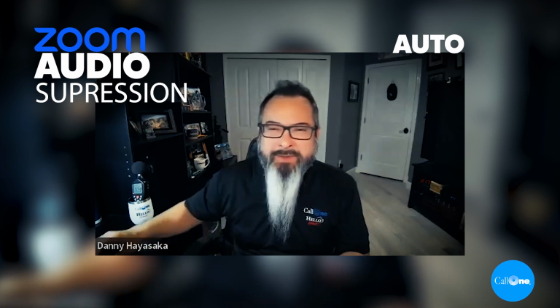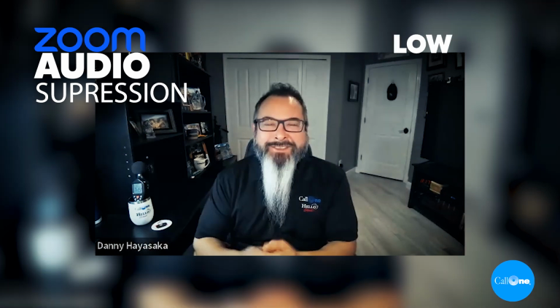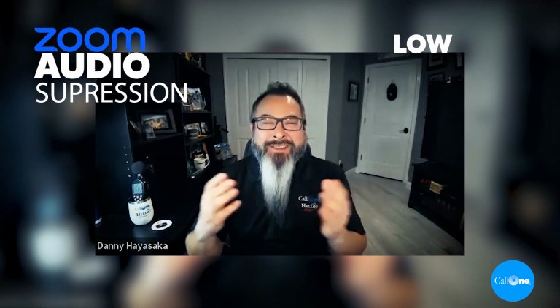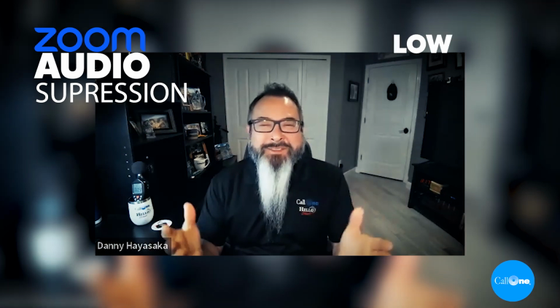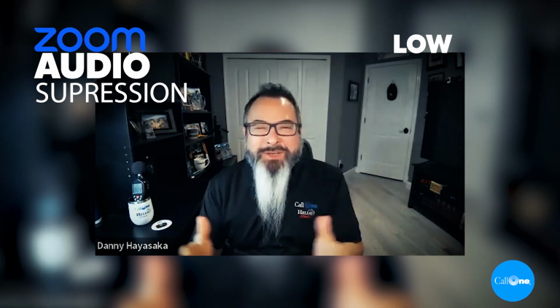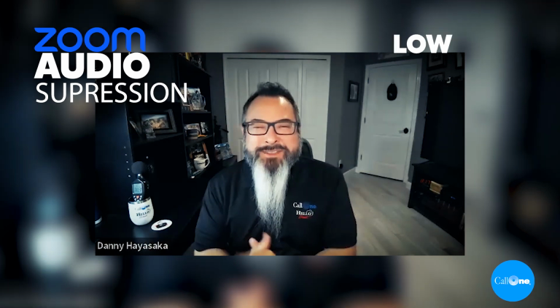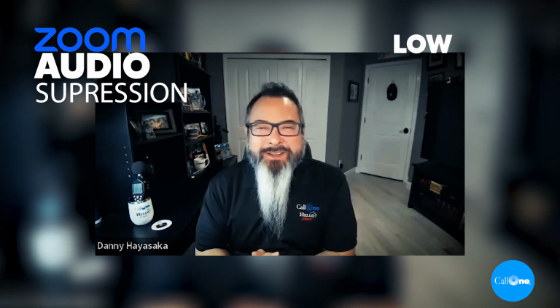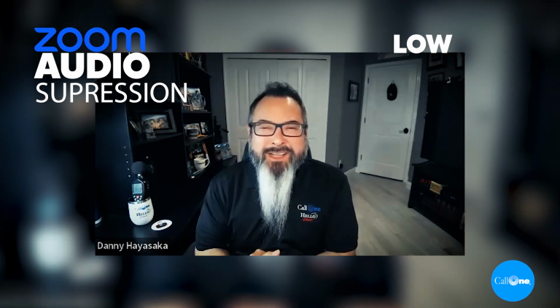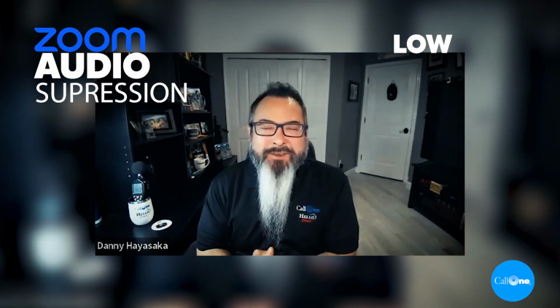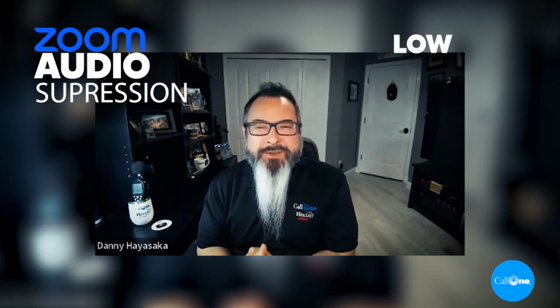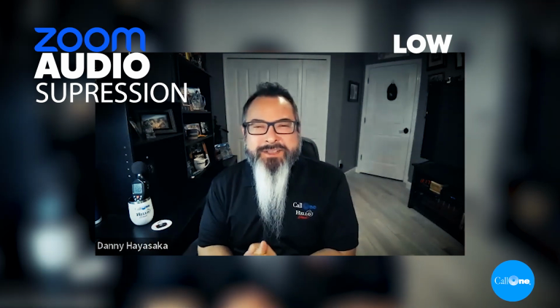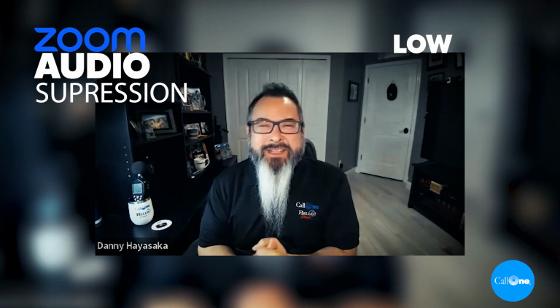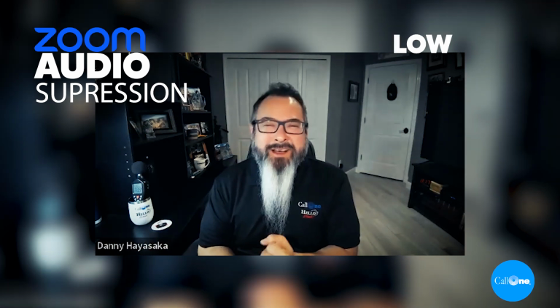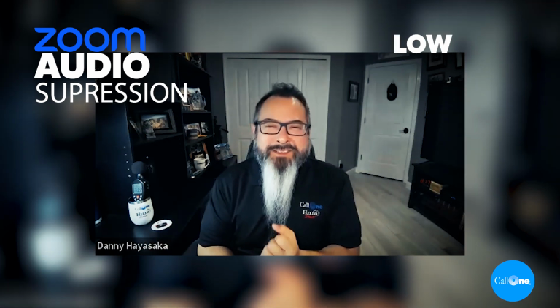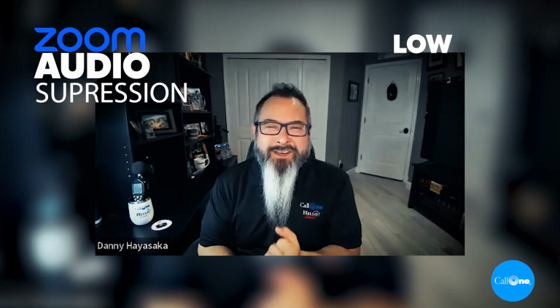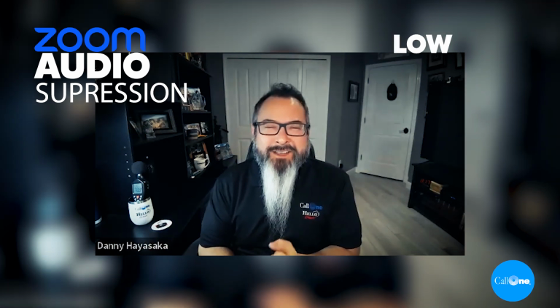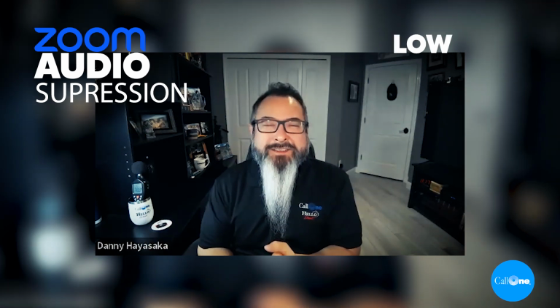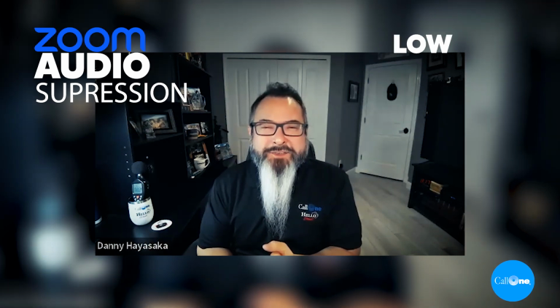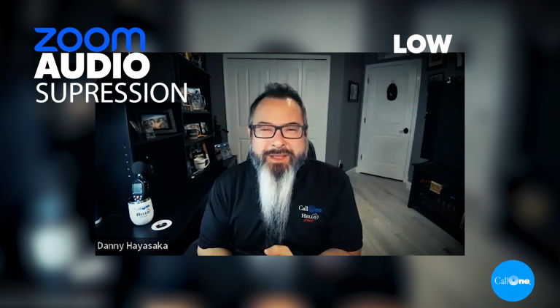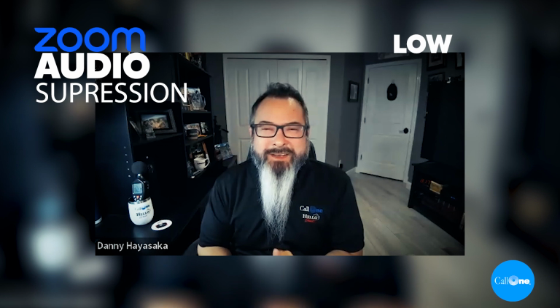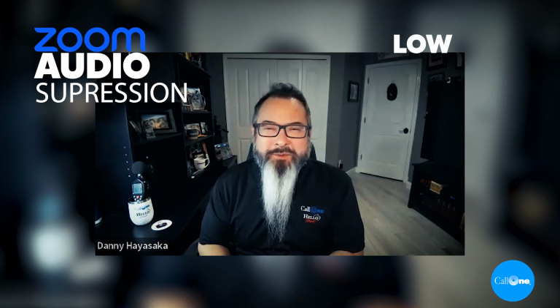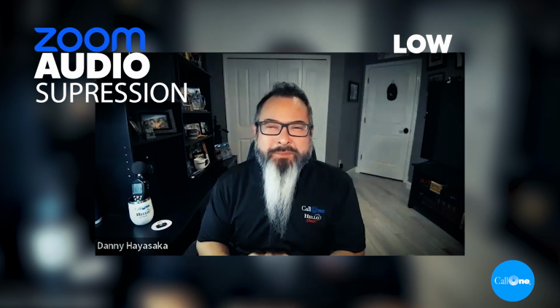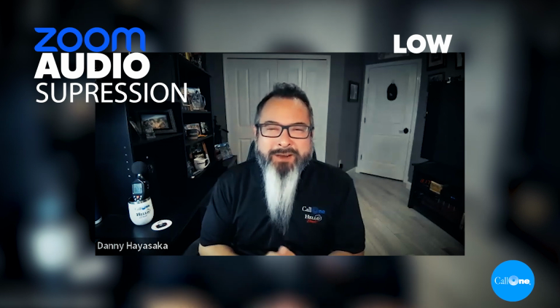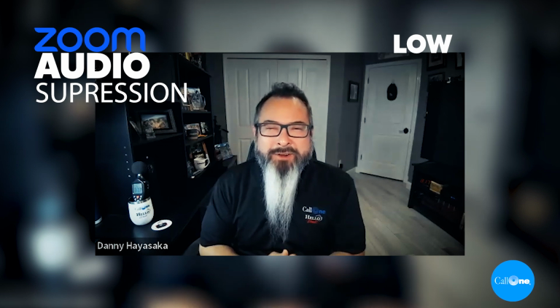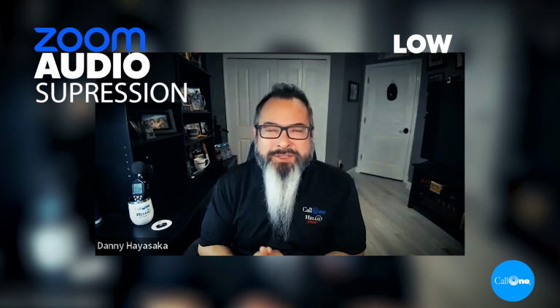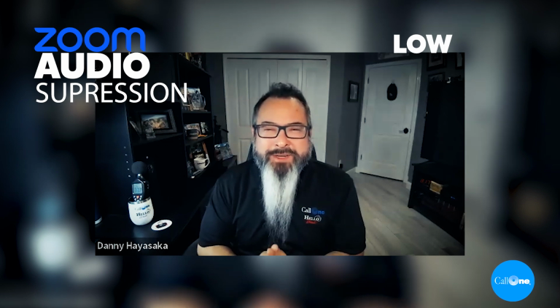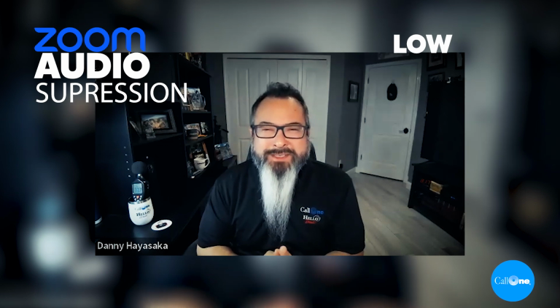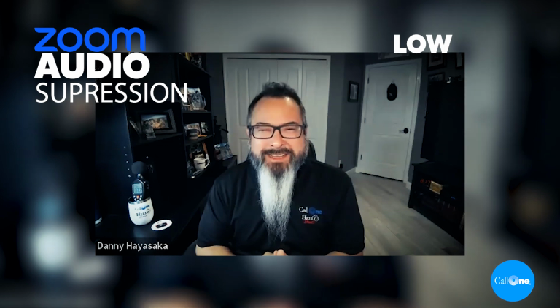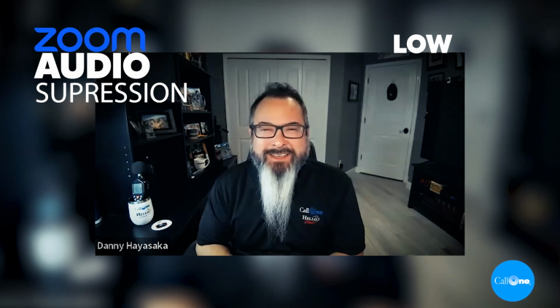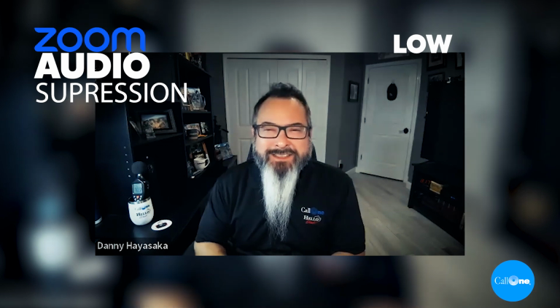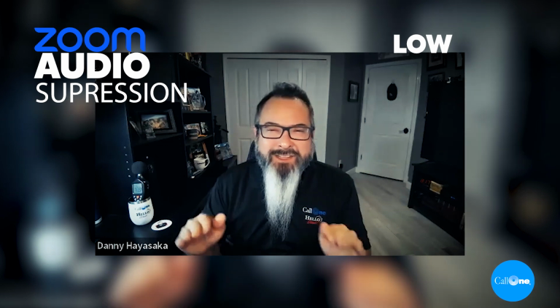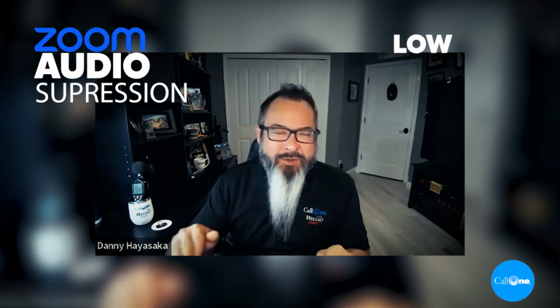Now this is what it would sound like if you're using the Logi Dock in a Zoom meeting with background noise suppression set to low.